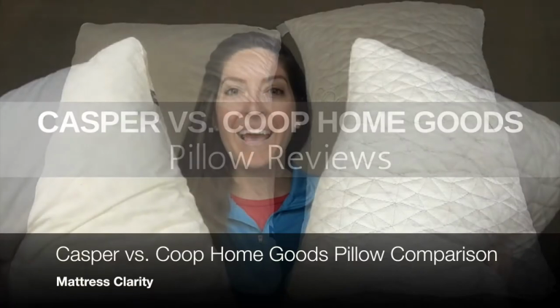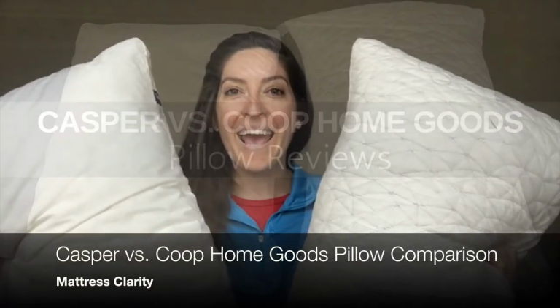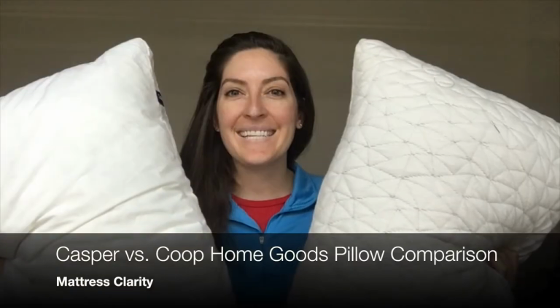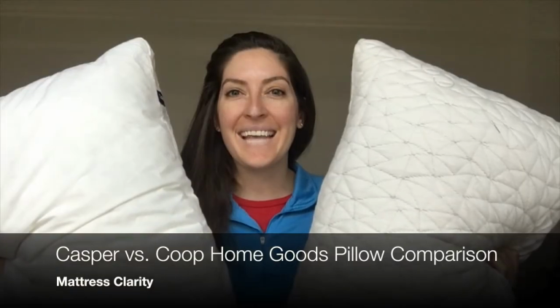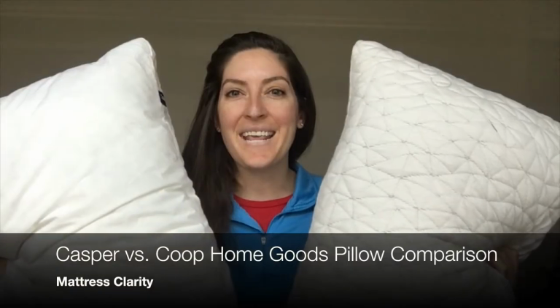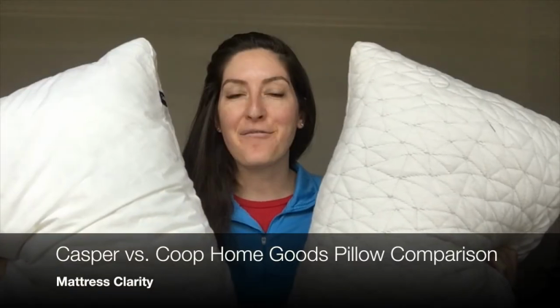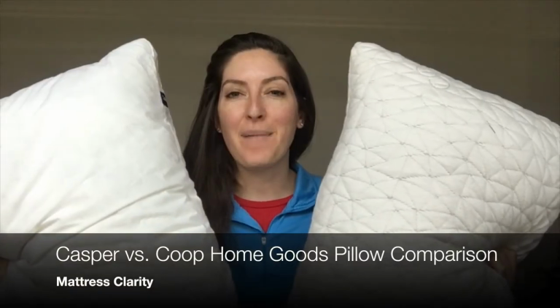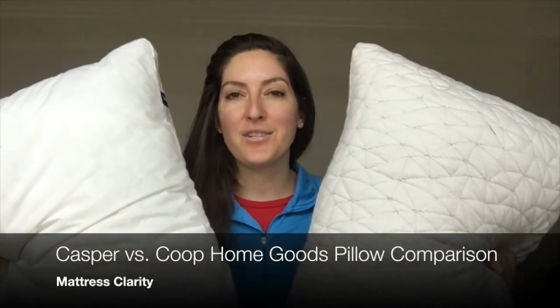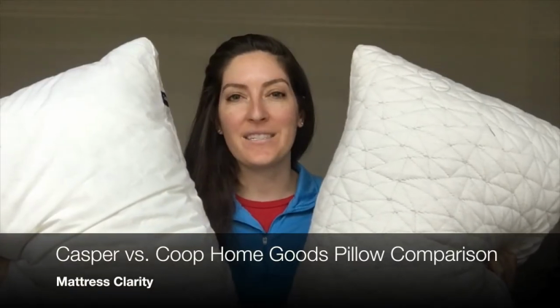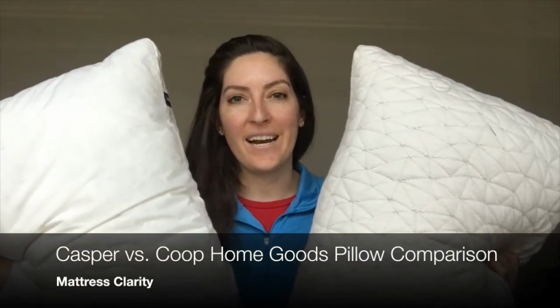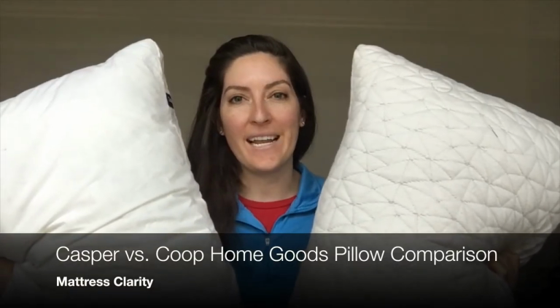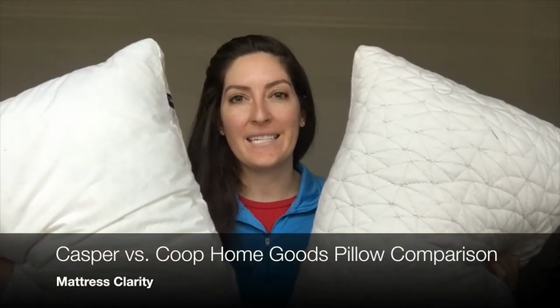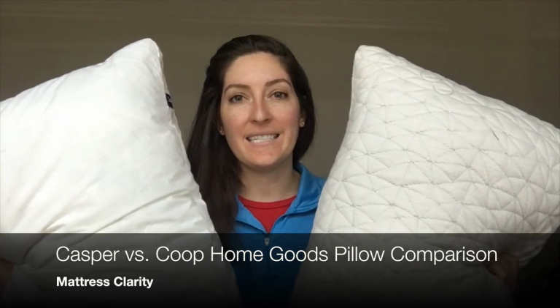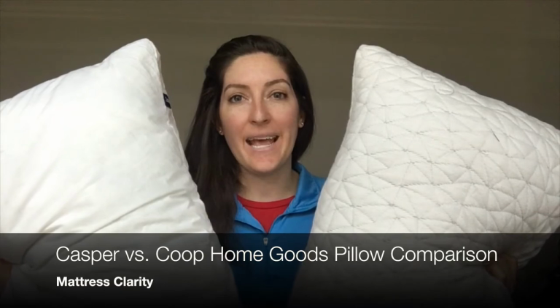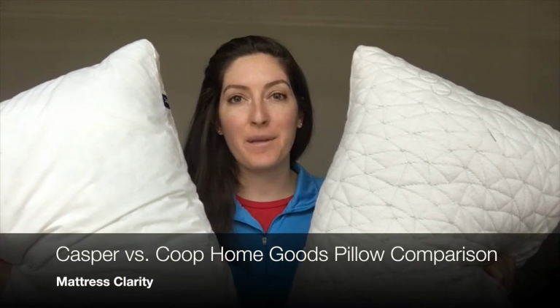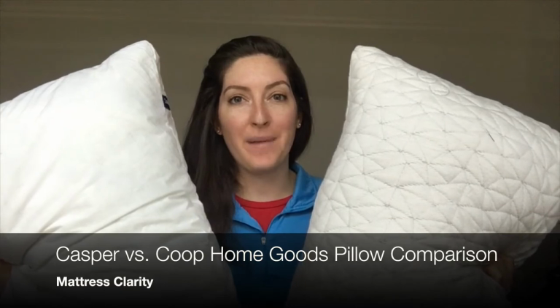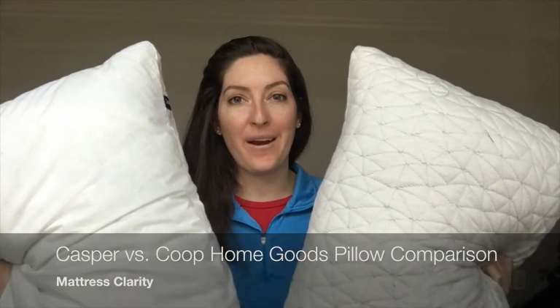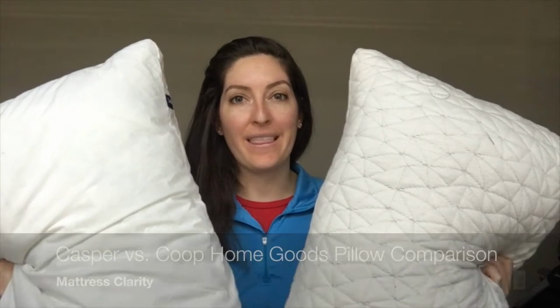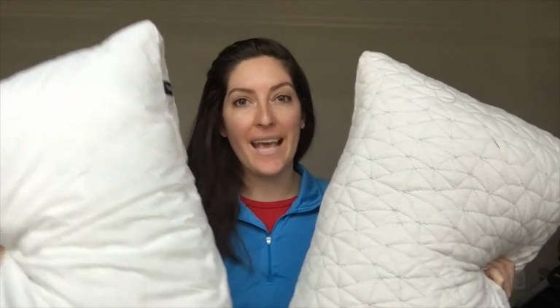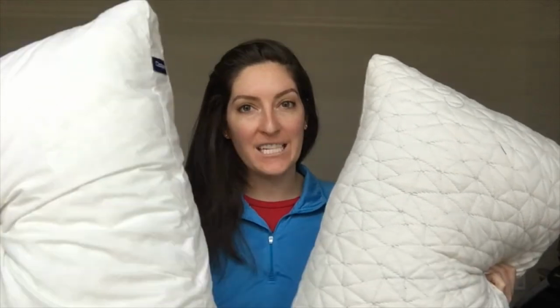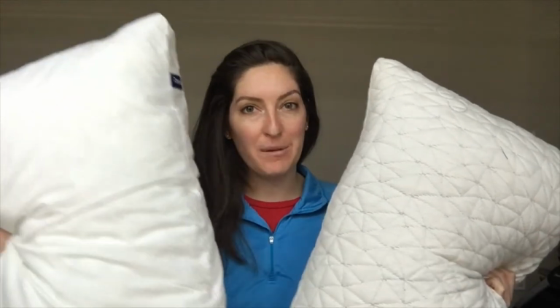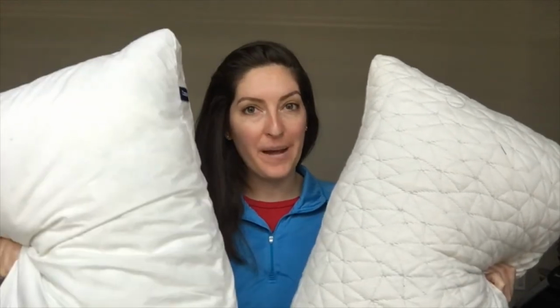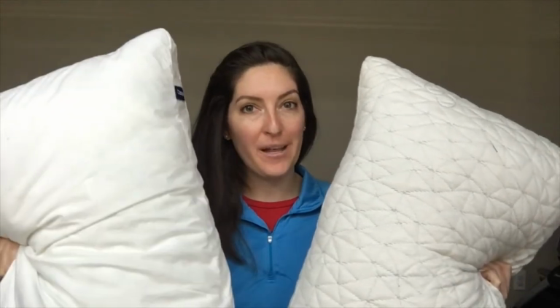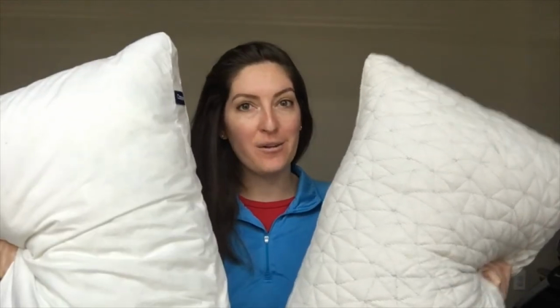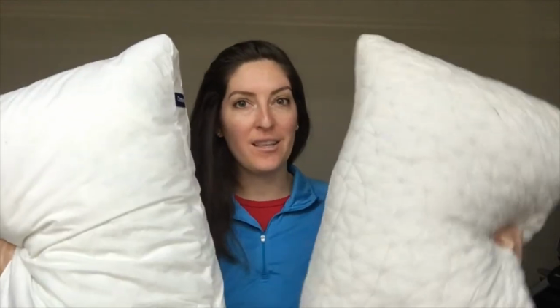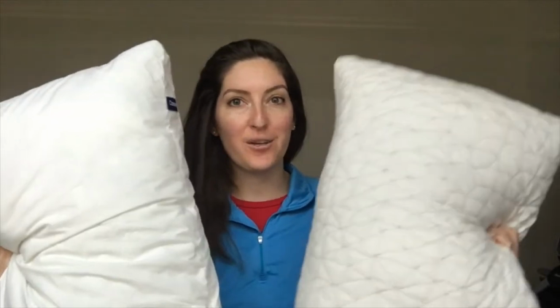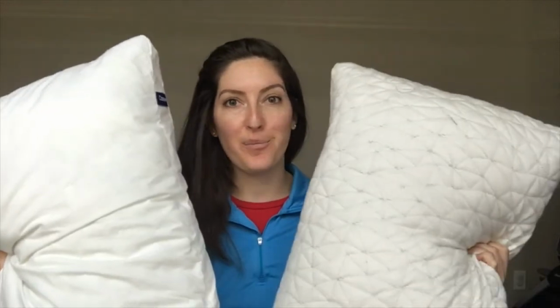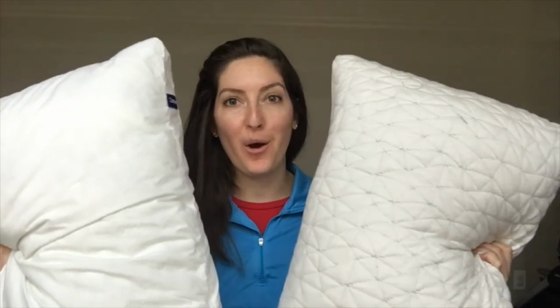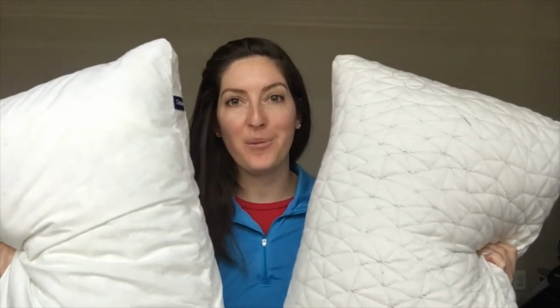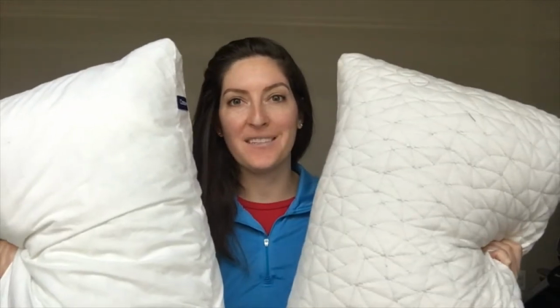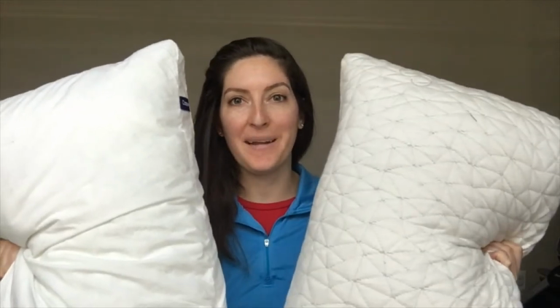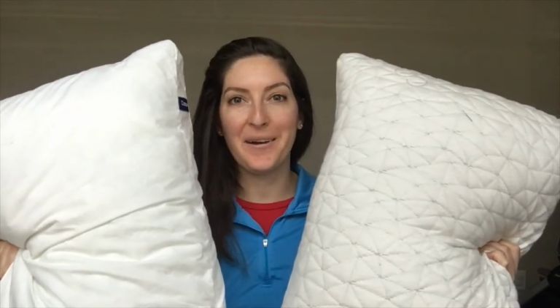Hey, it's Katie from Mattress Clarity. Today I'm comparing the Casper pillow to the Coupe HomeGoods pillow.